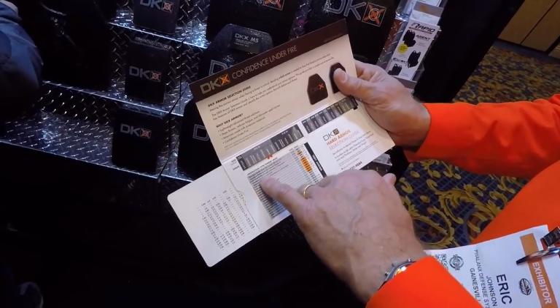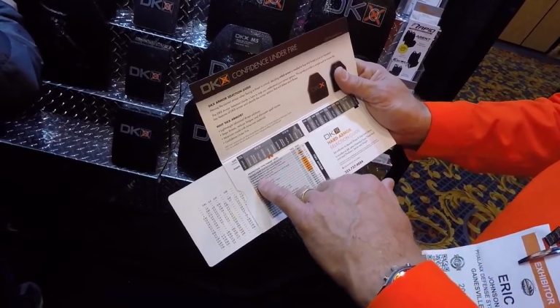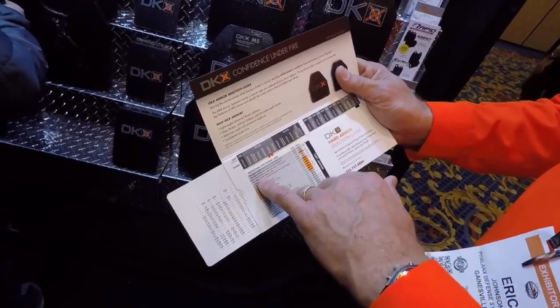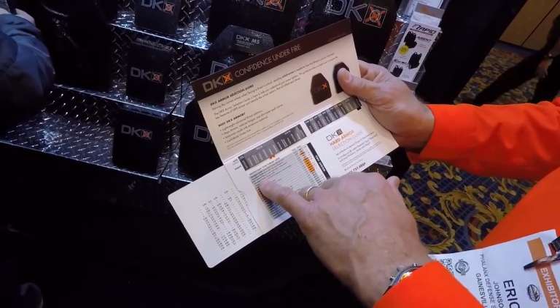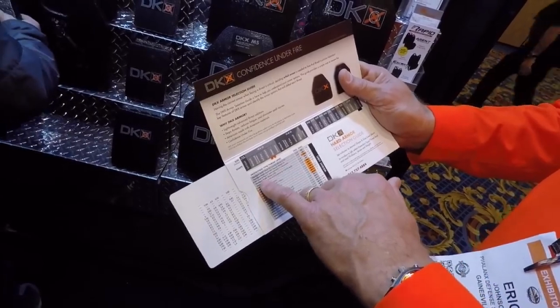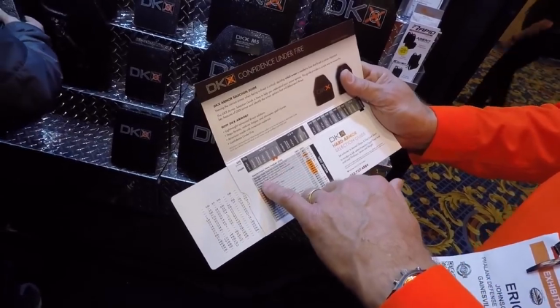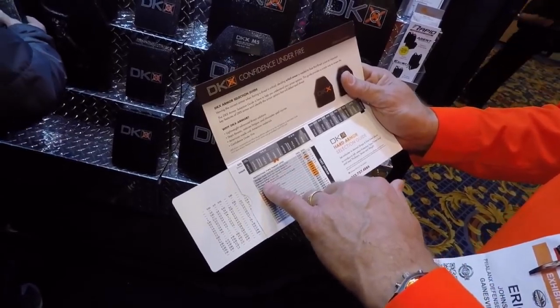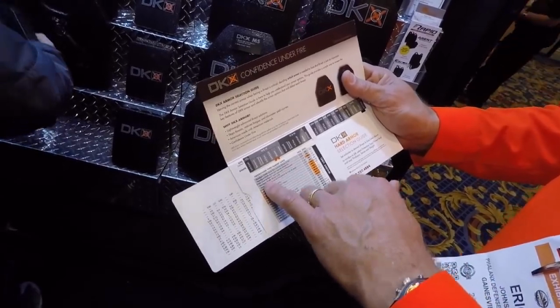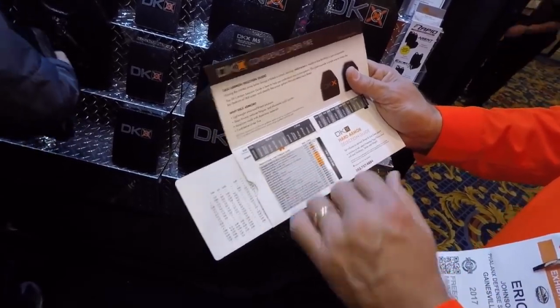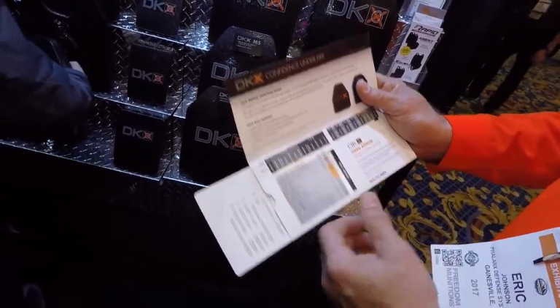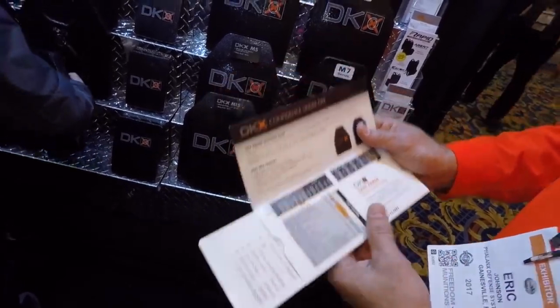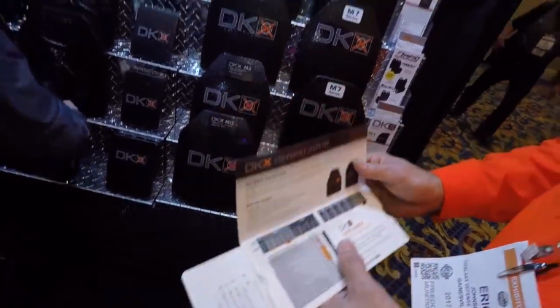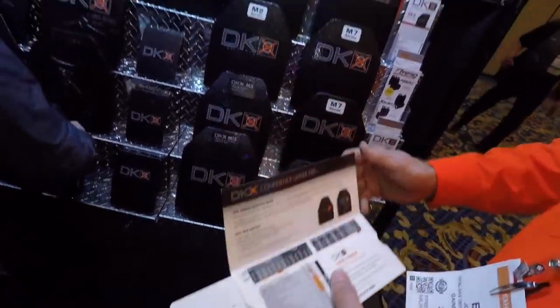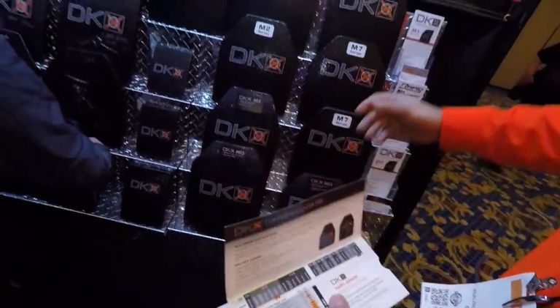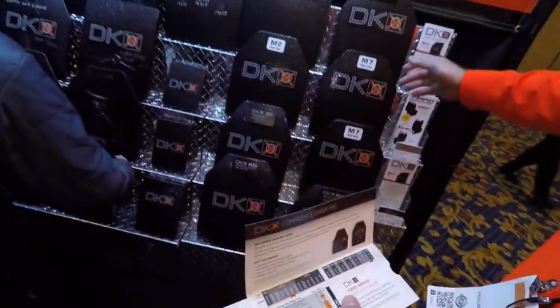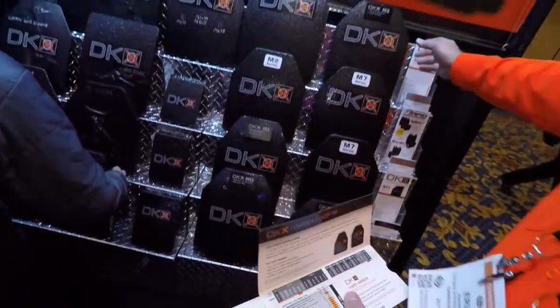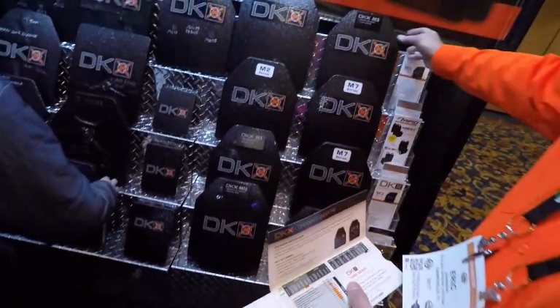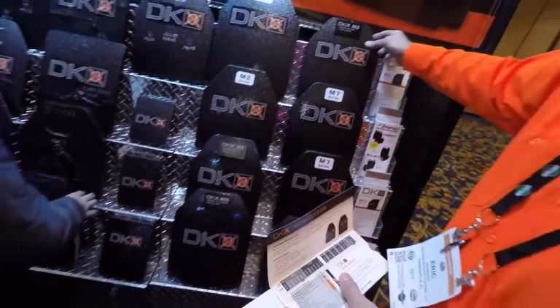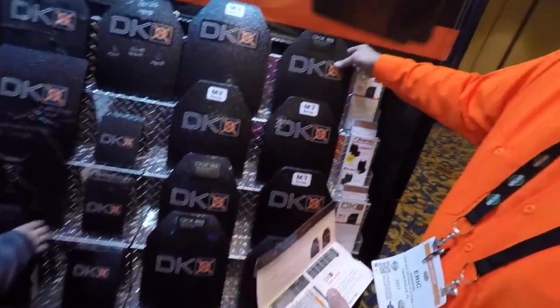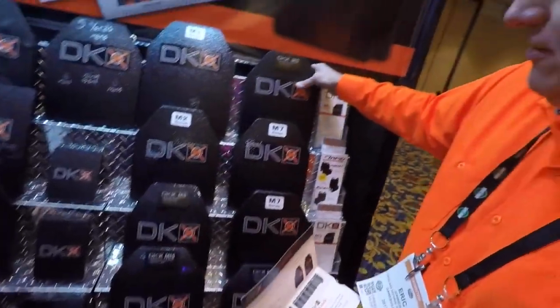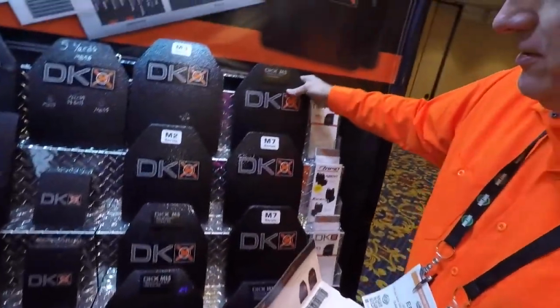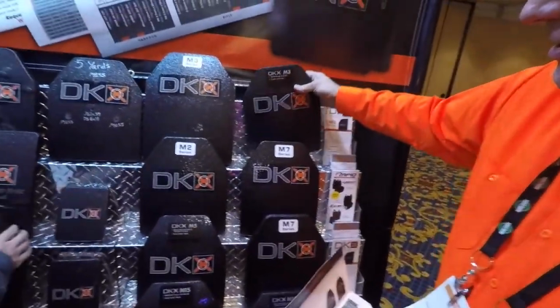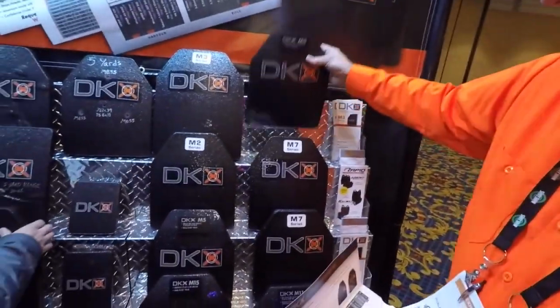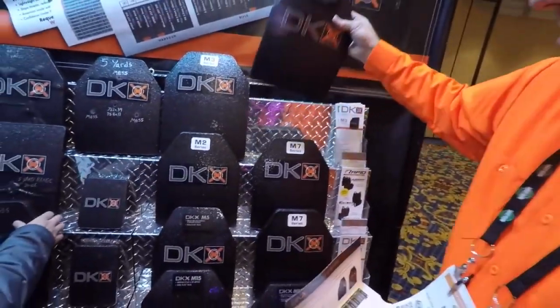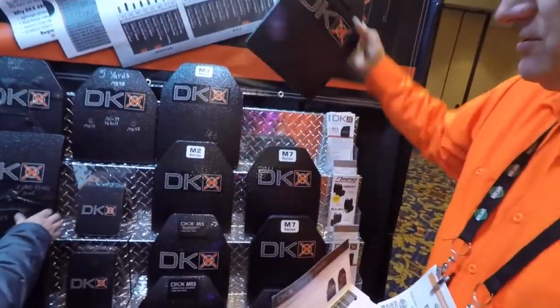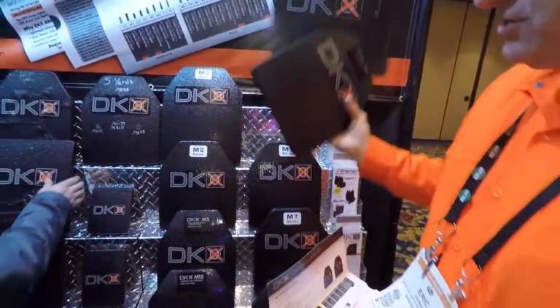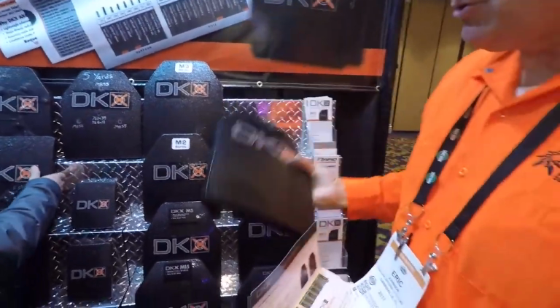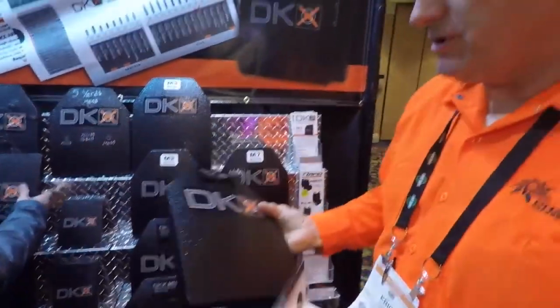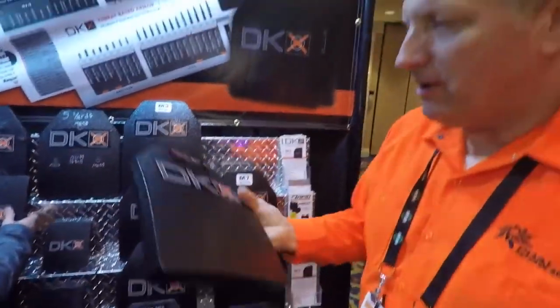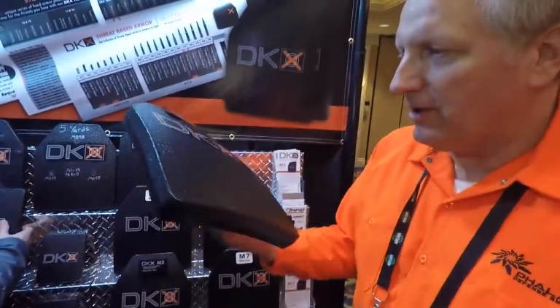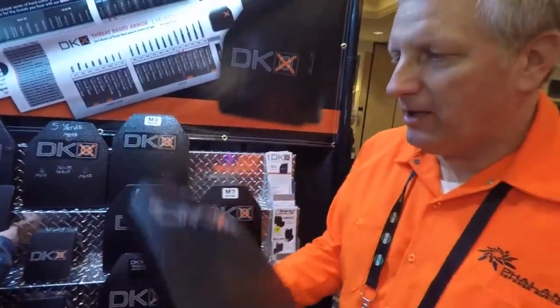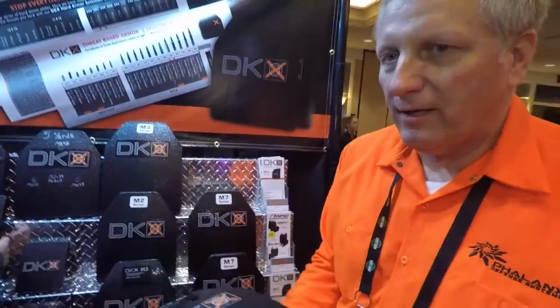It's a level three plus. We have that plate right here — it's extraordinarily light.